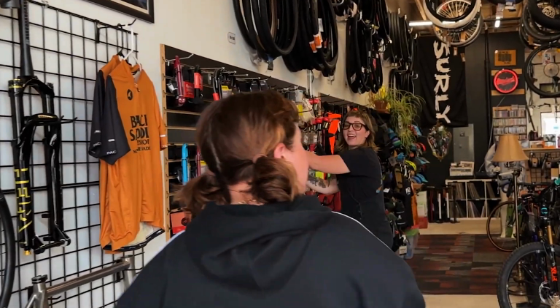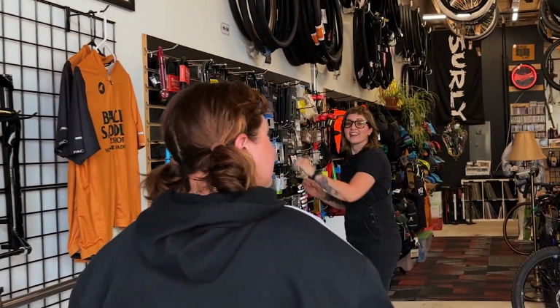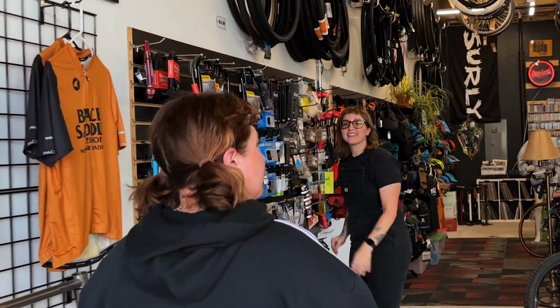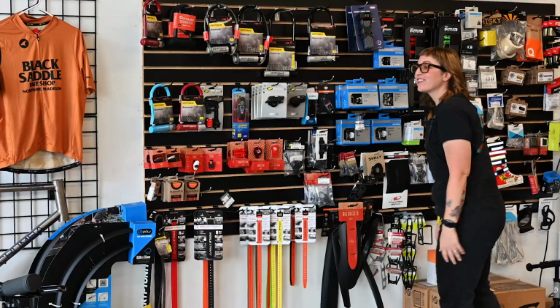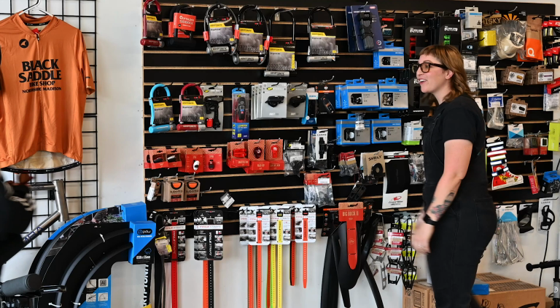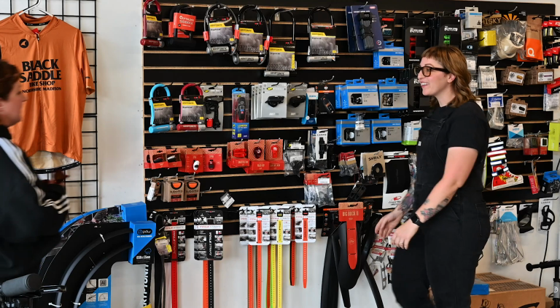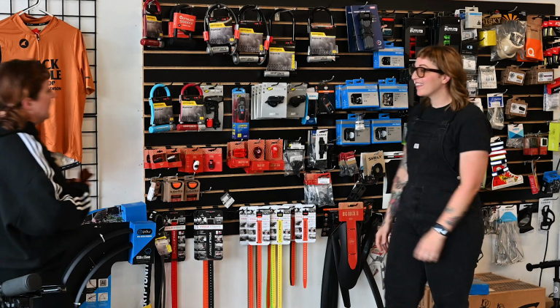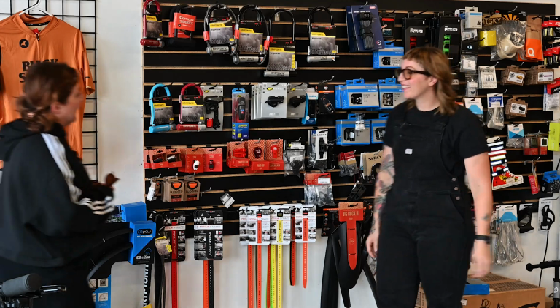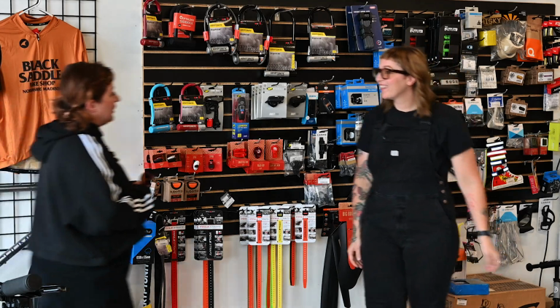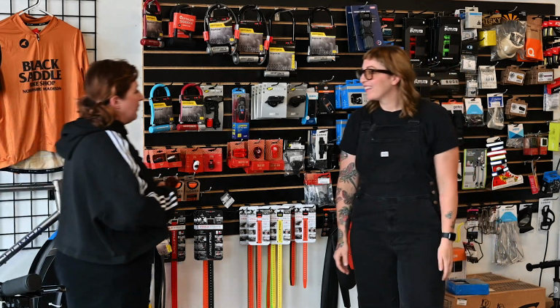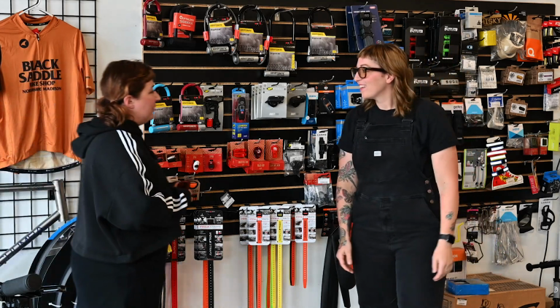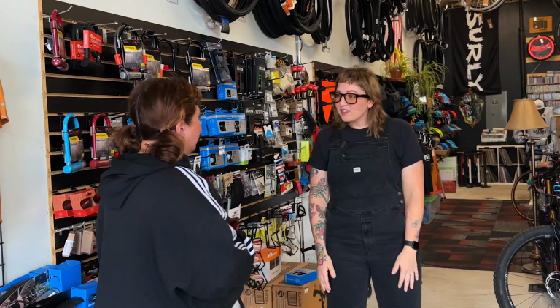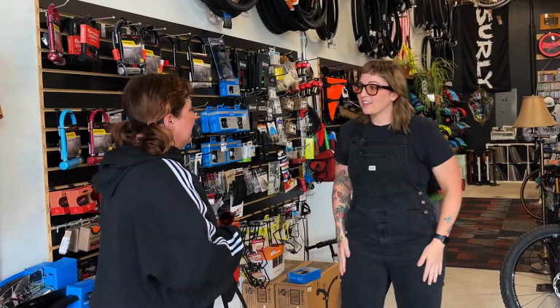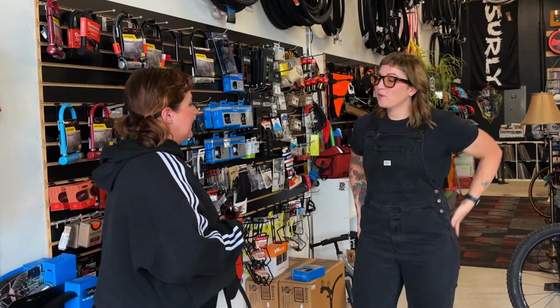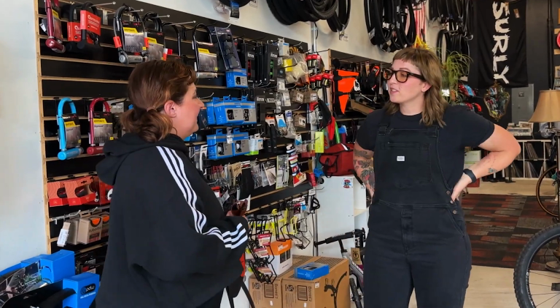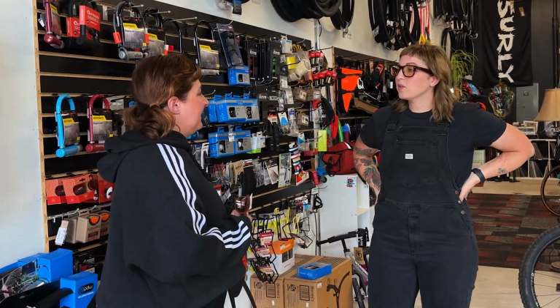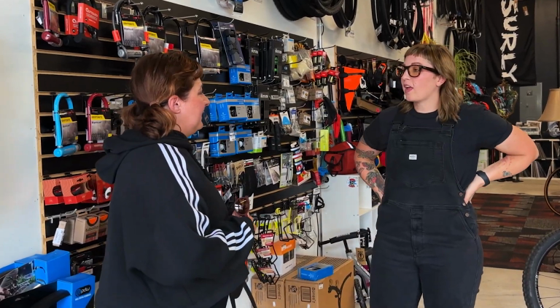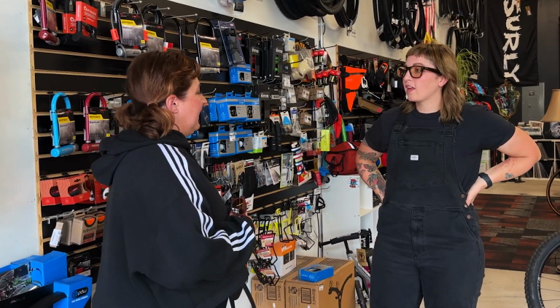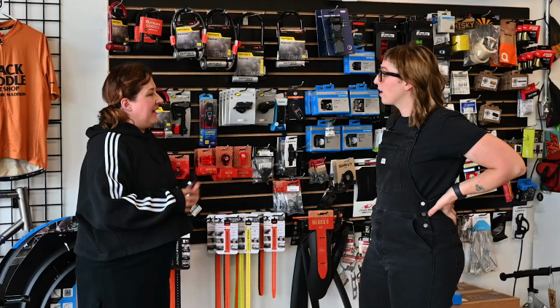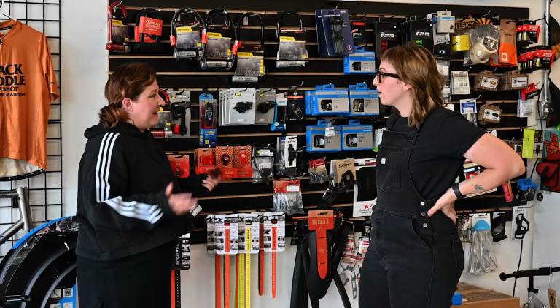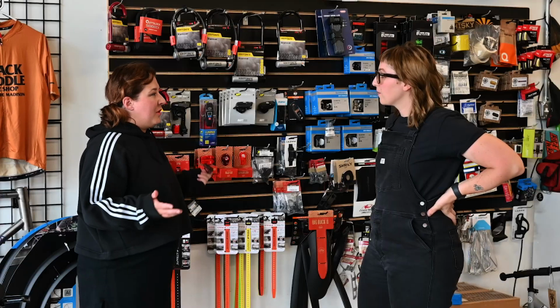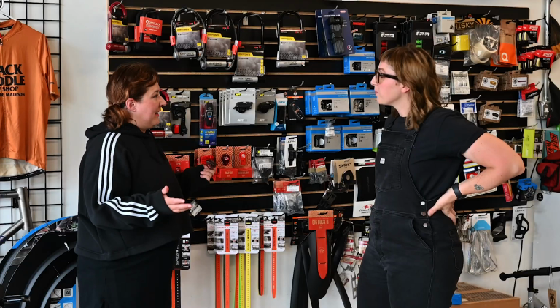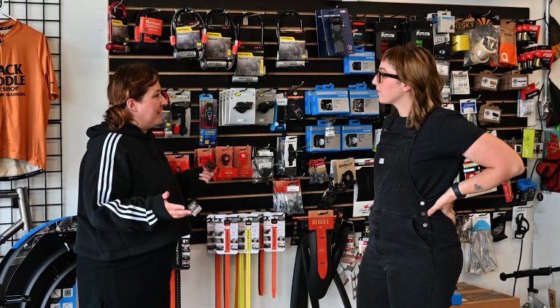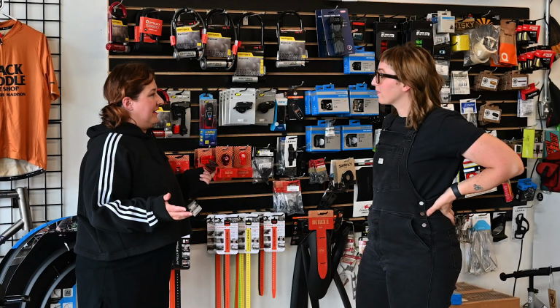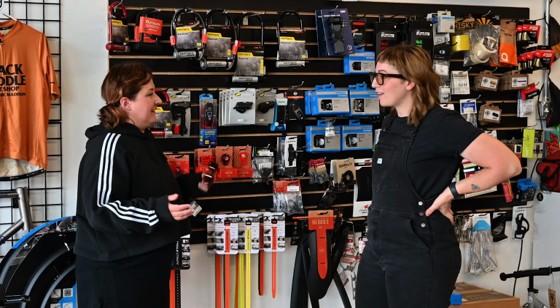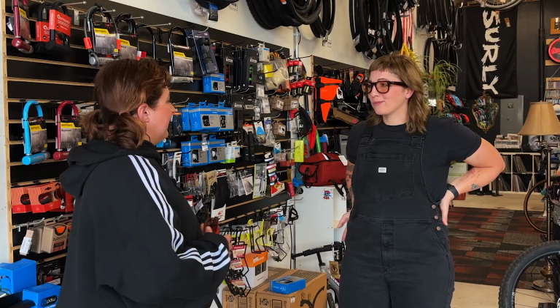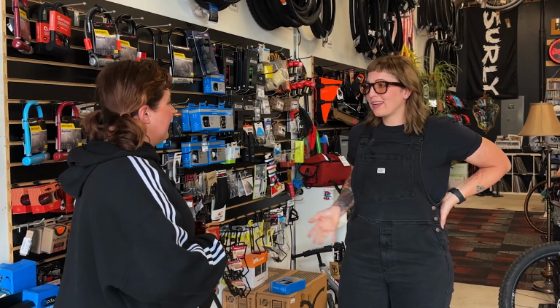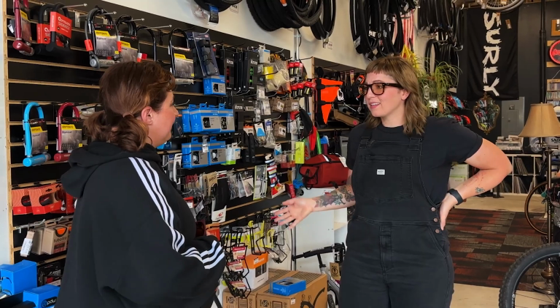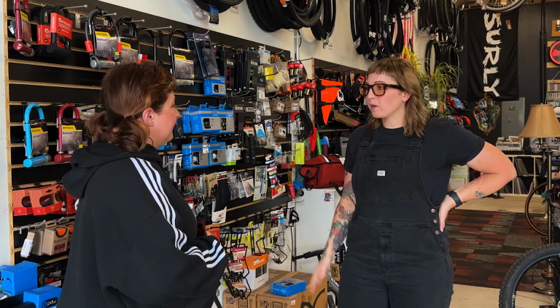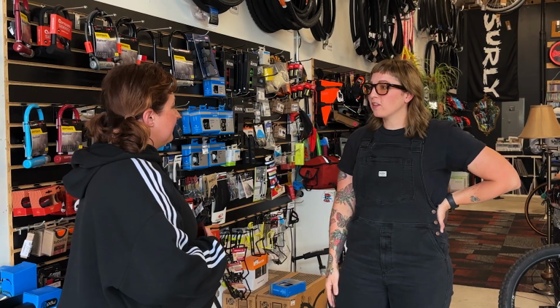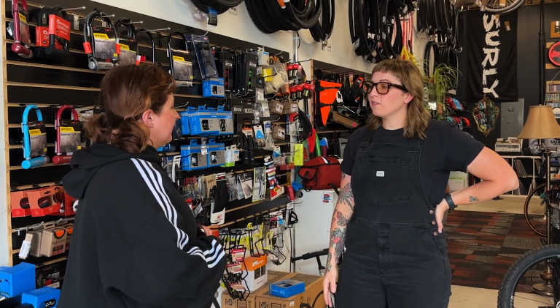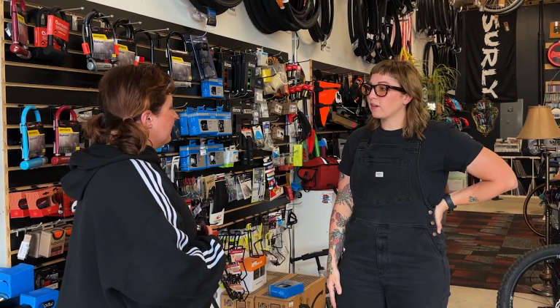Hey, how's it going? I'm good, how are you? Good. What brings you in today? I think I want to buy an e-bike. Awesome. What kind of e-bike are you looking for?